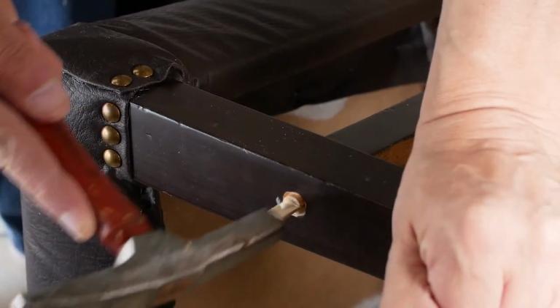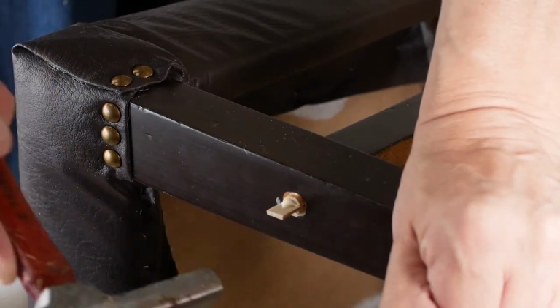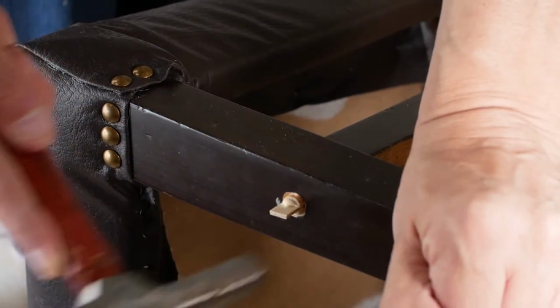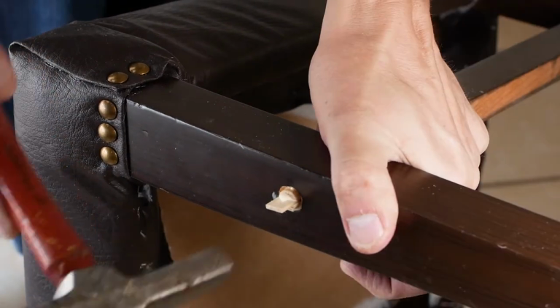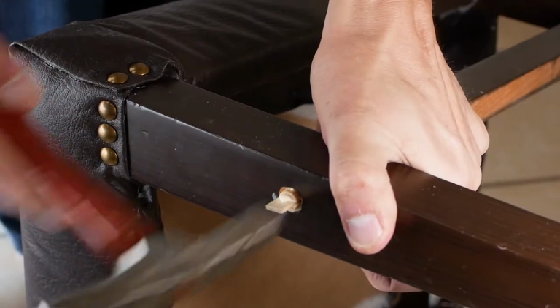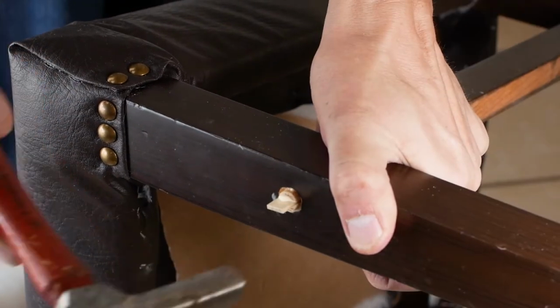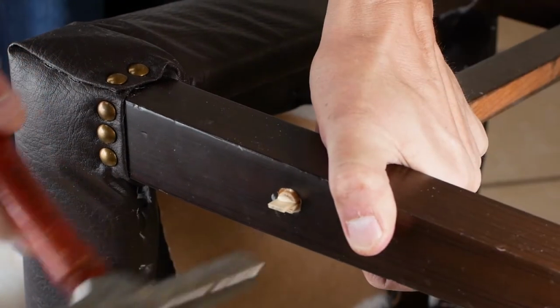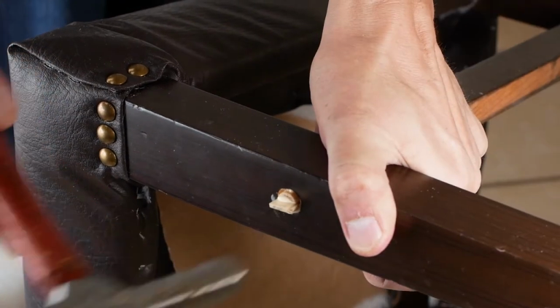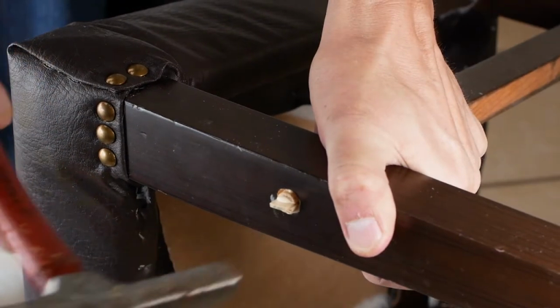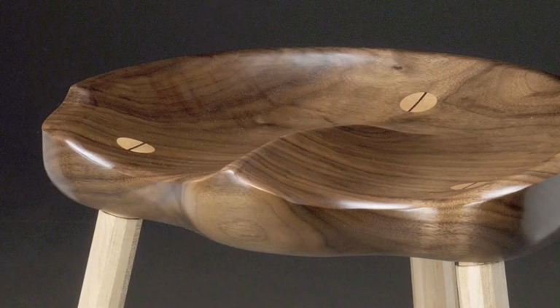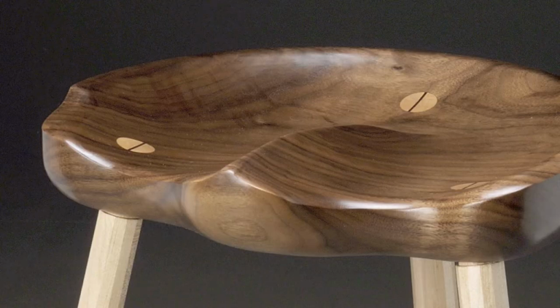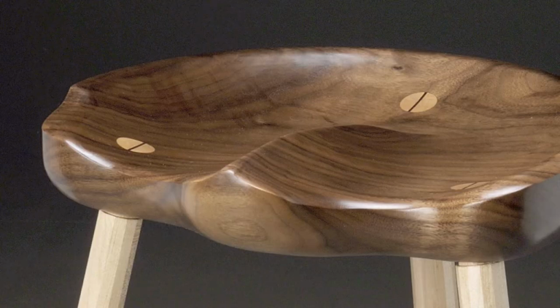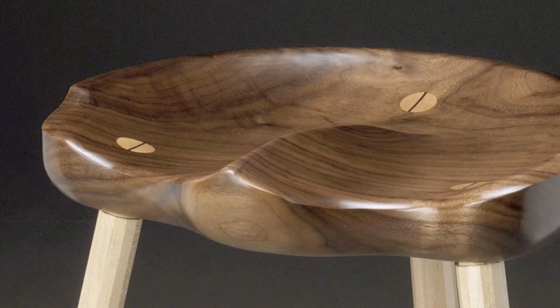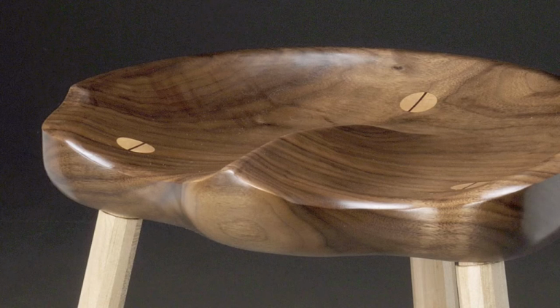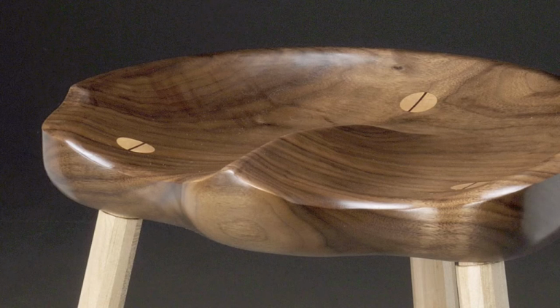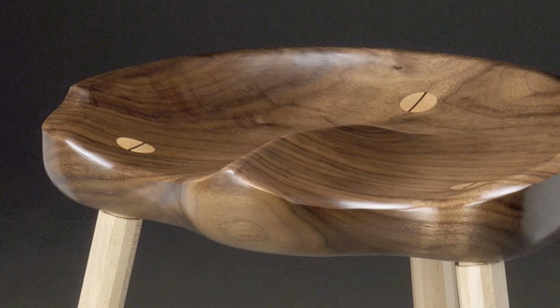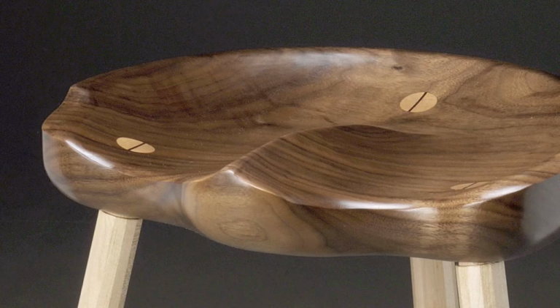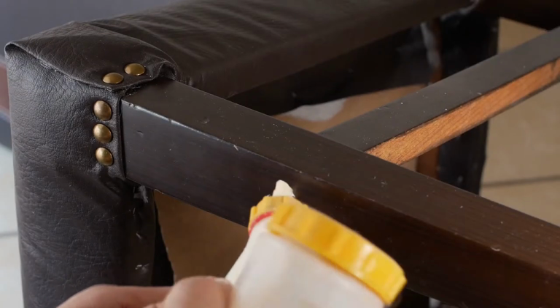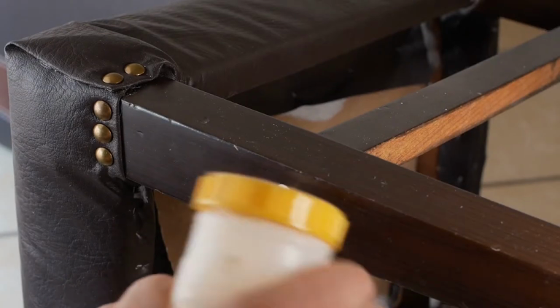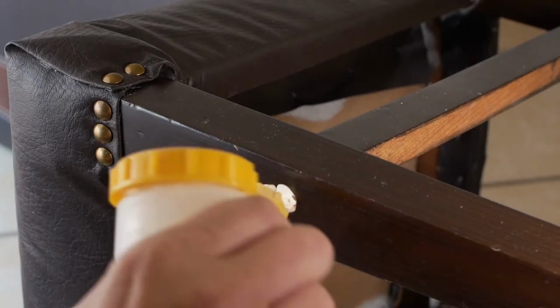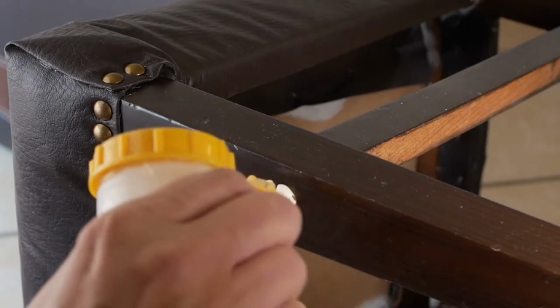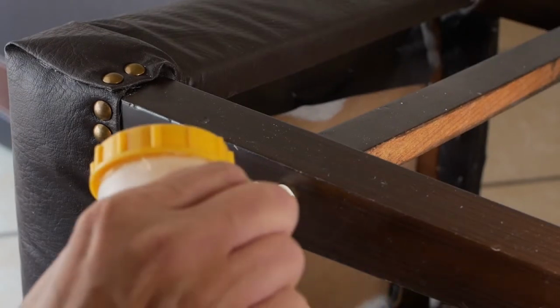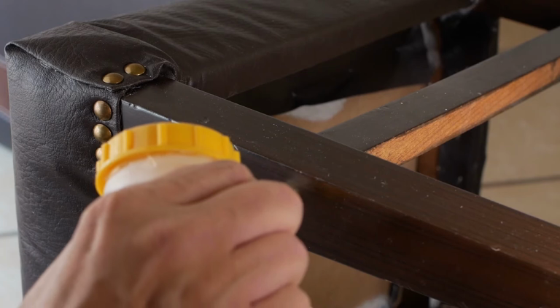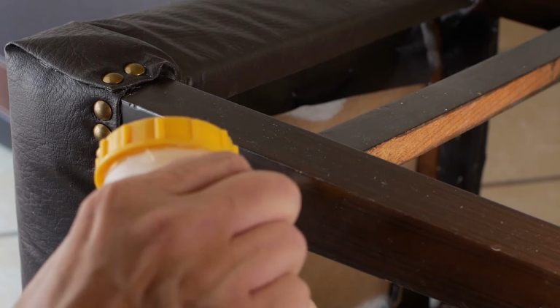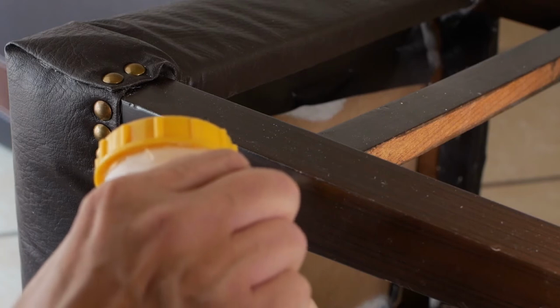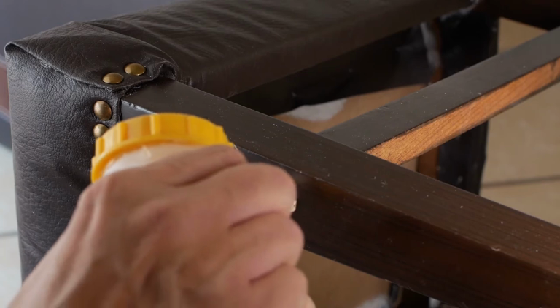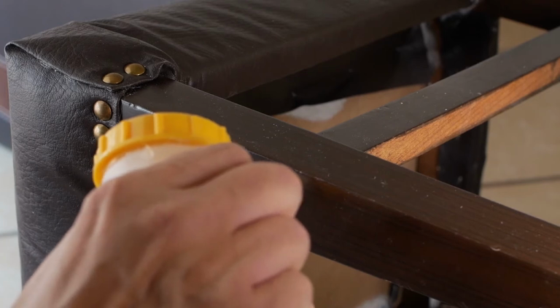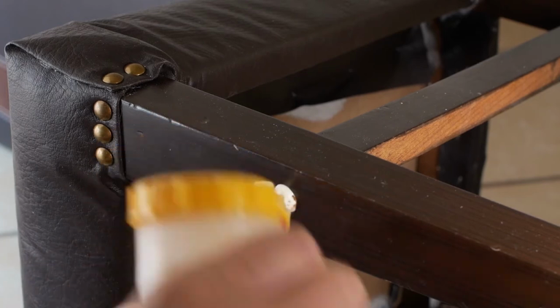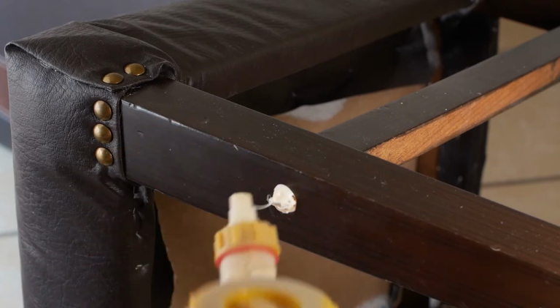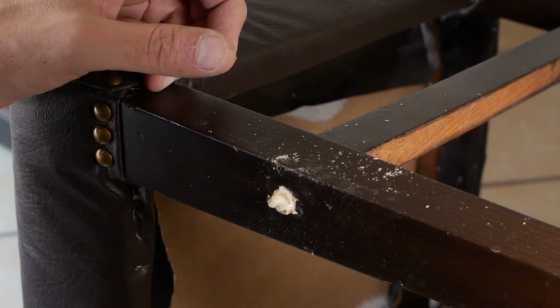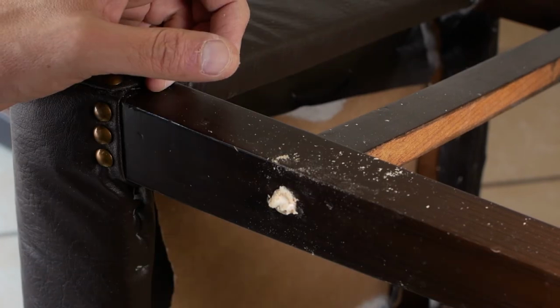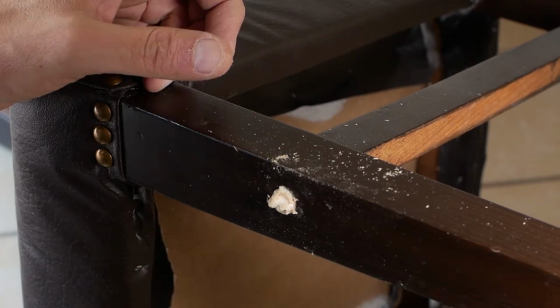This technique is also used when trapping the legs in a stool seat. Next, to fill any gaps with glue and some sawdust.